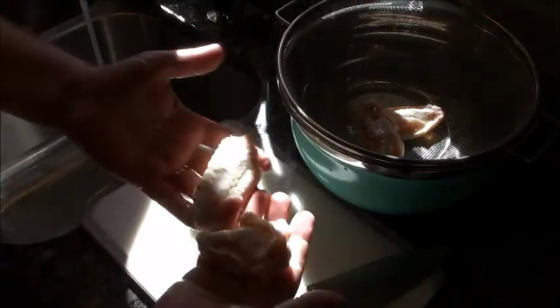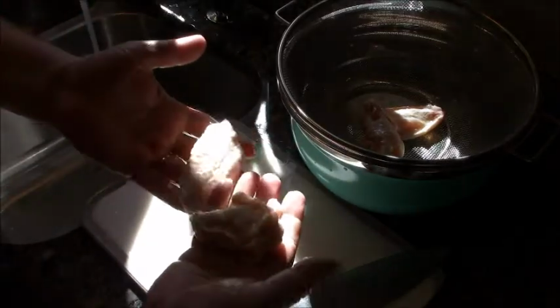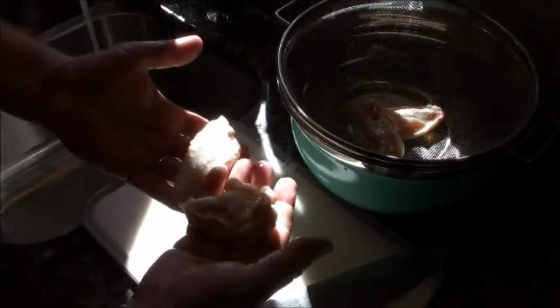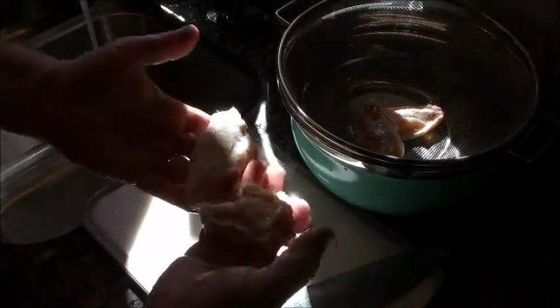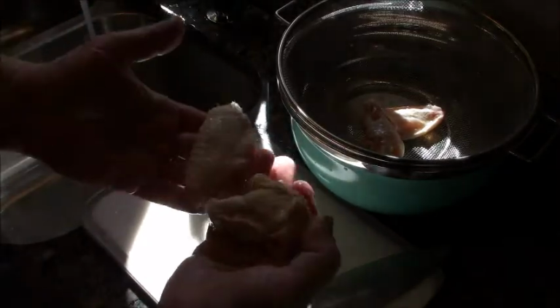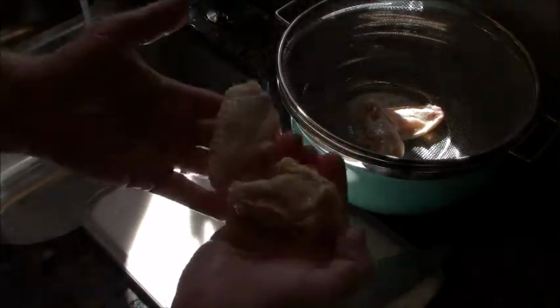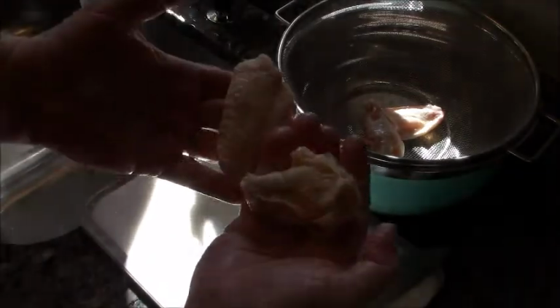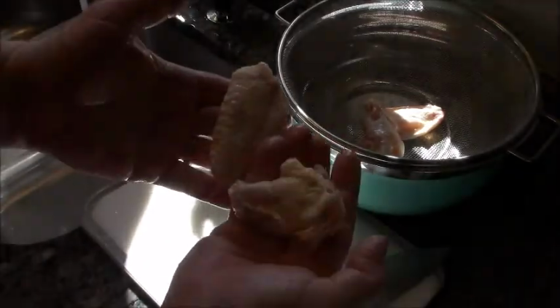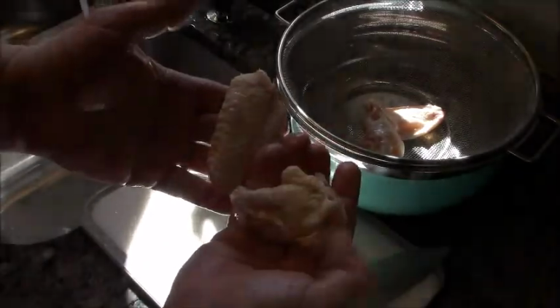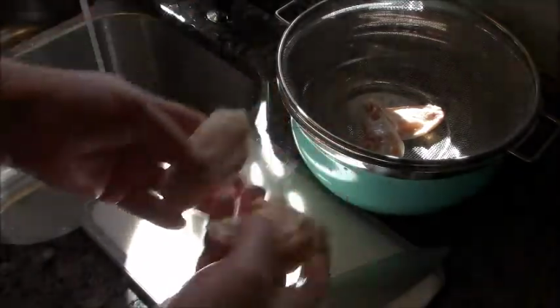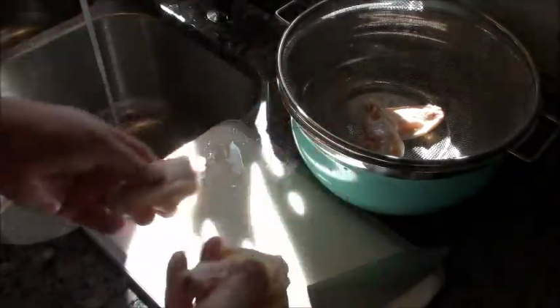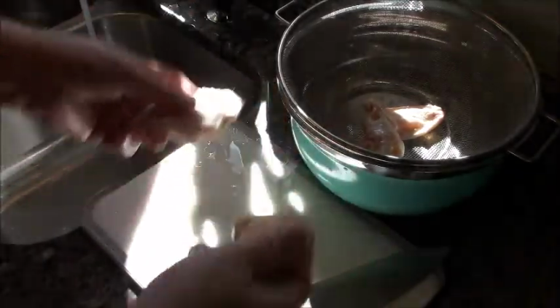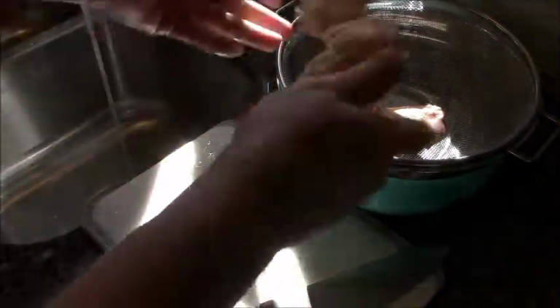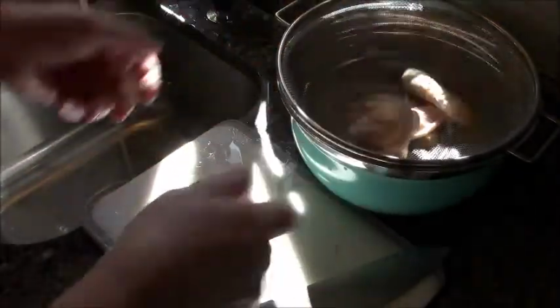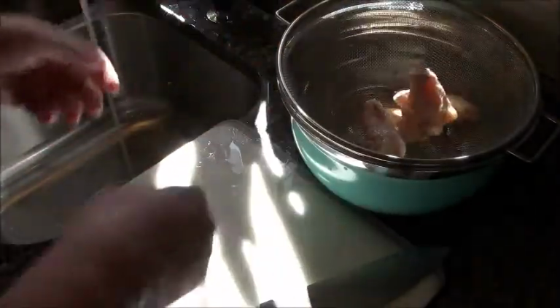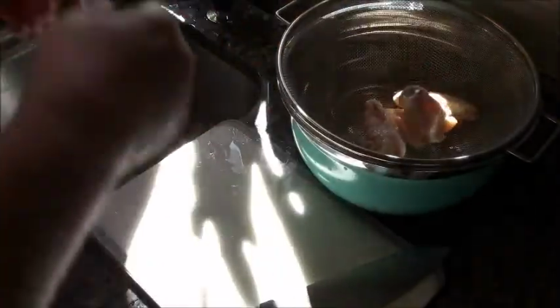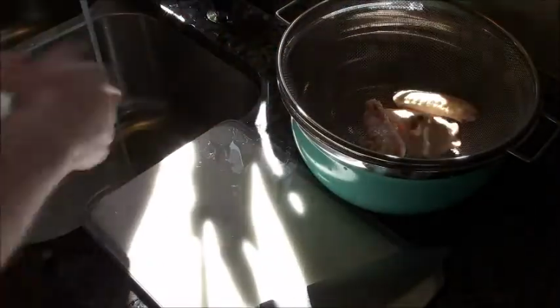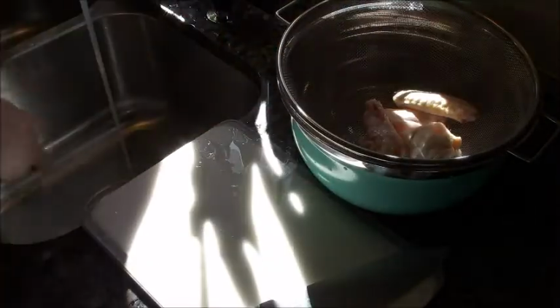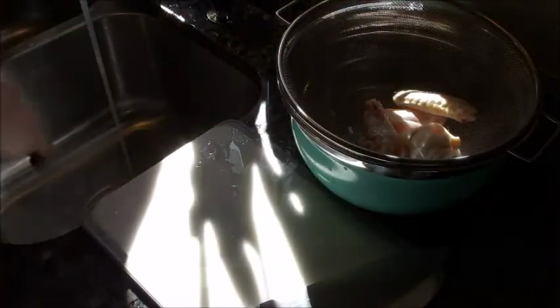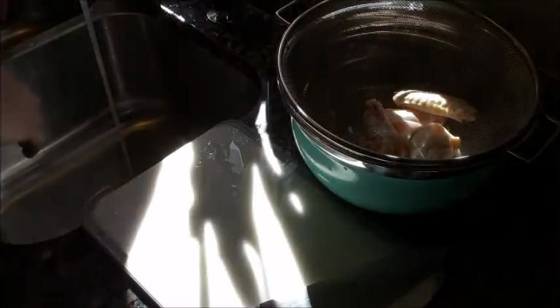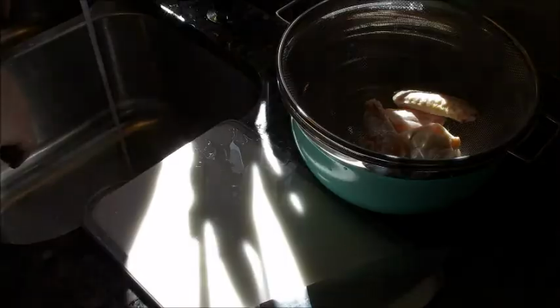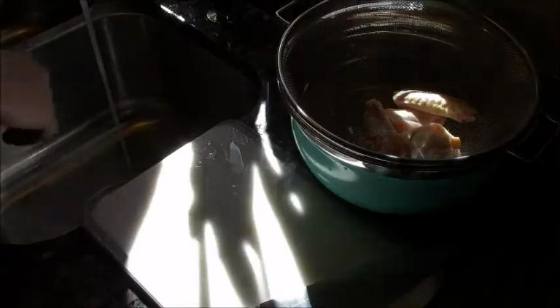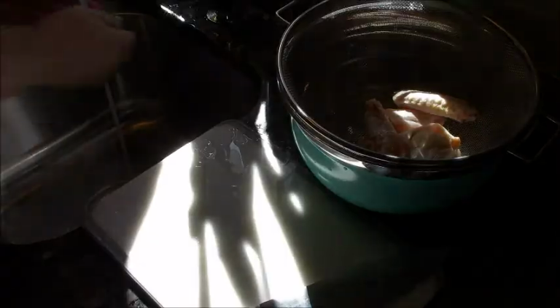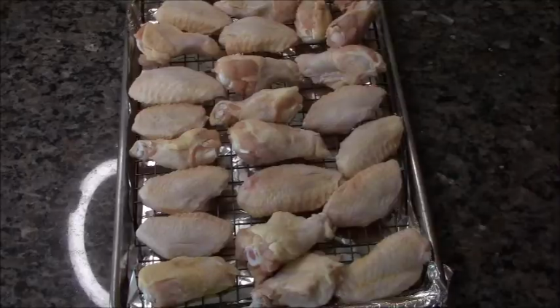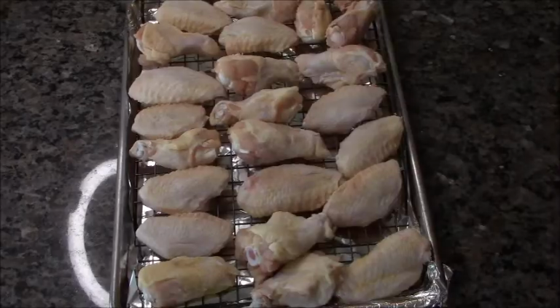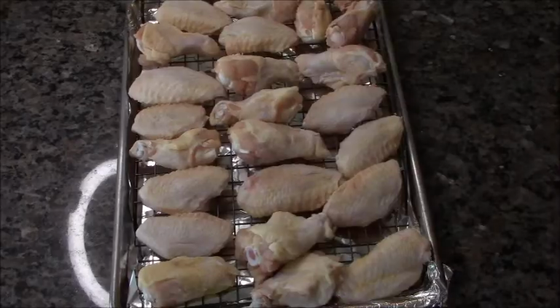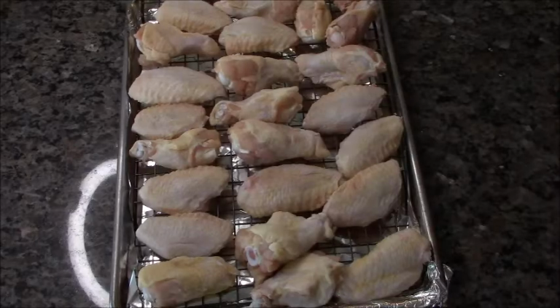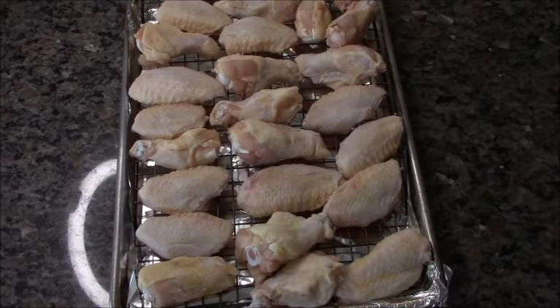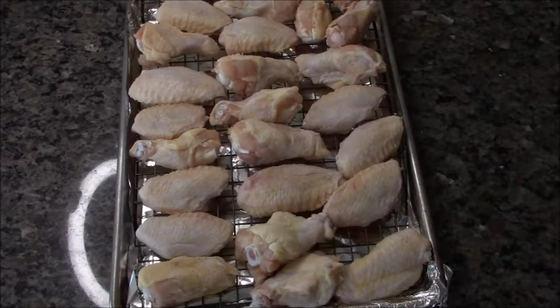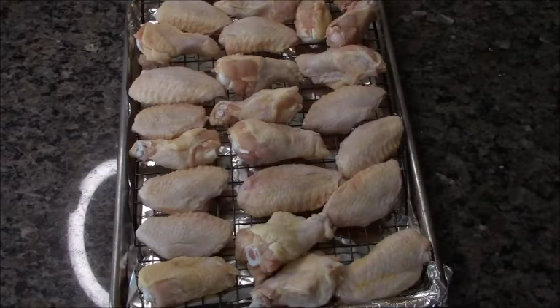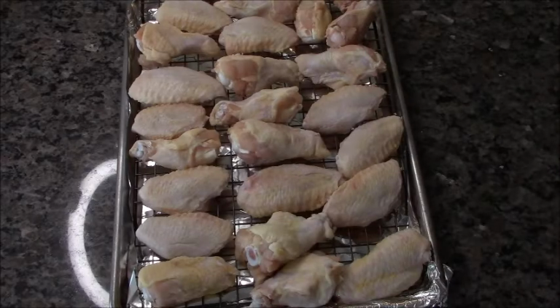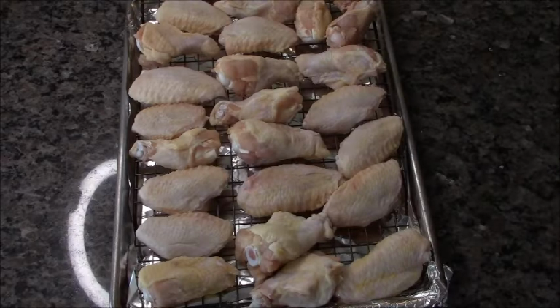And we're going to bake them. Yeah, we're going to bake these bad boys so they're healthy. So here we go.